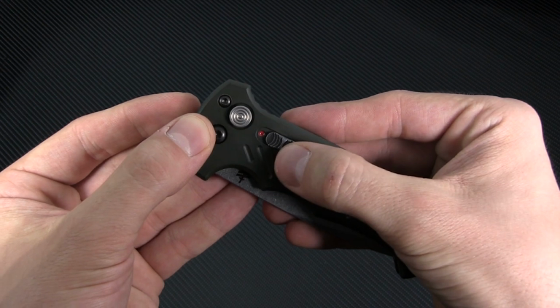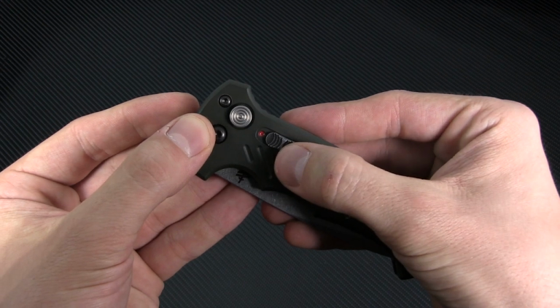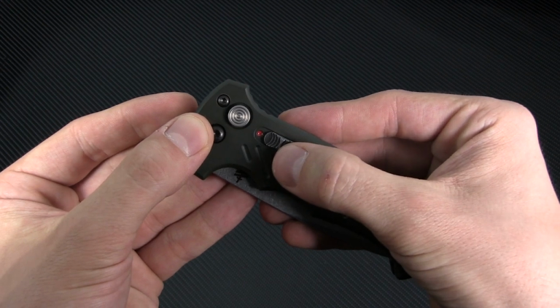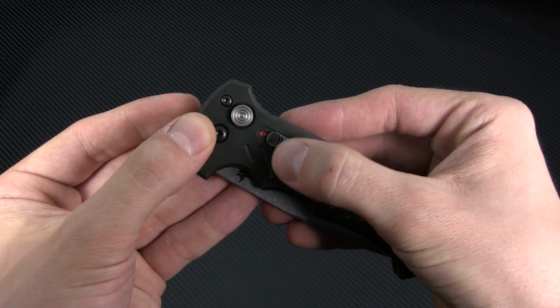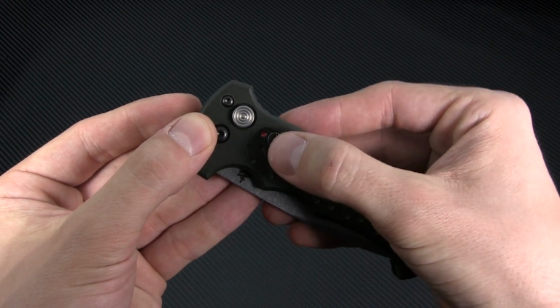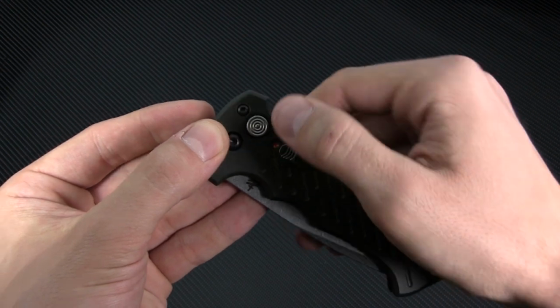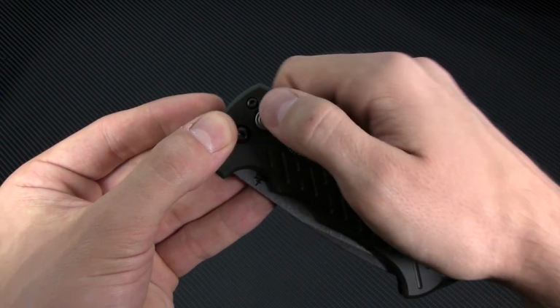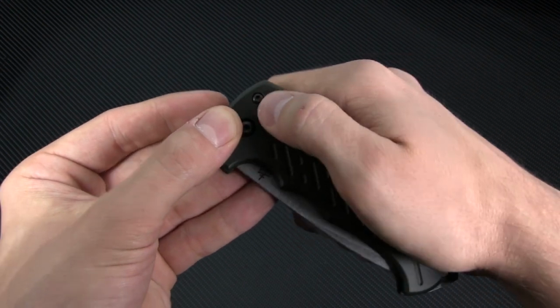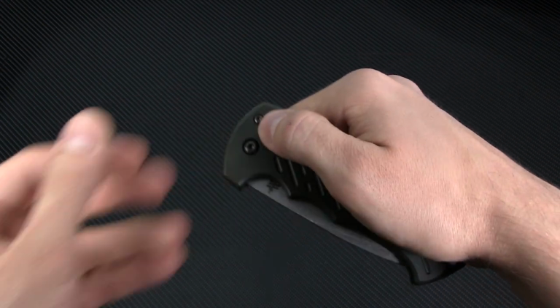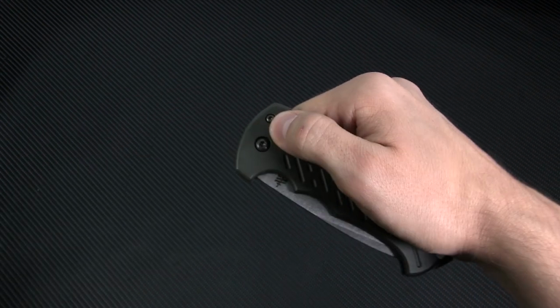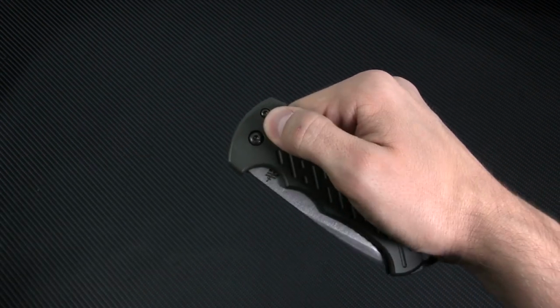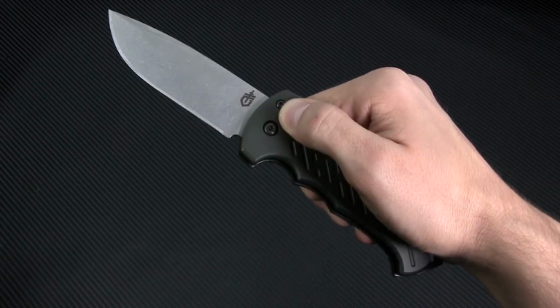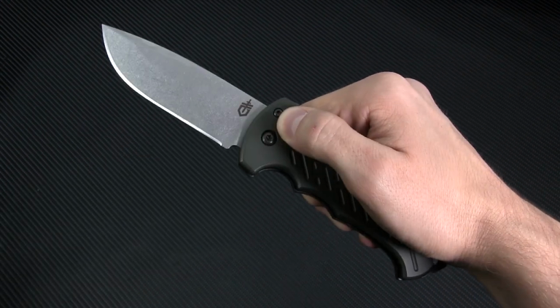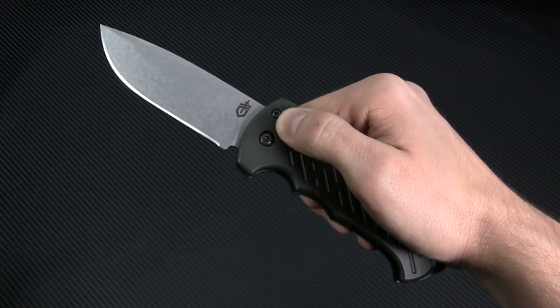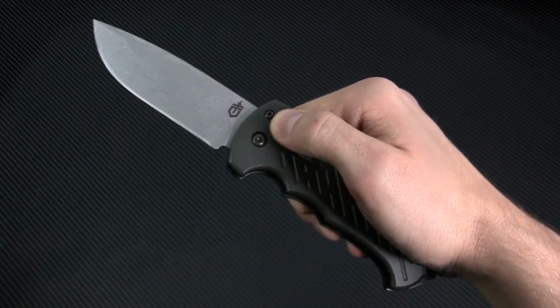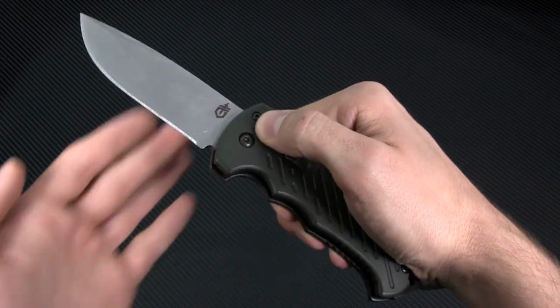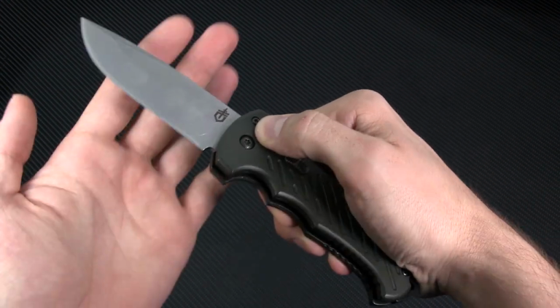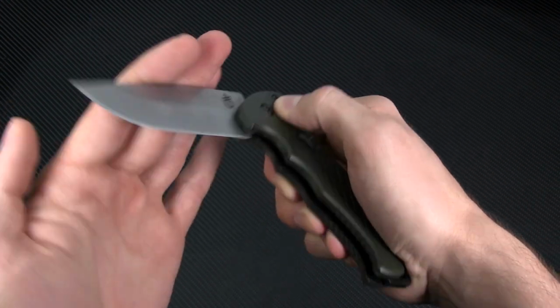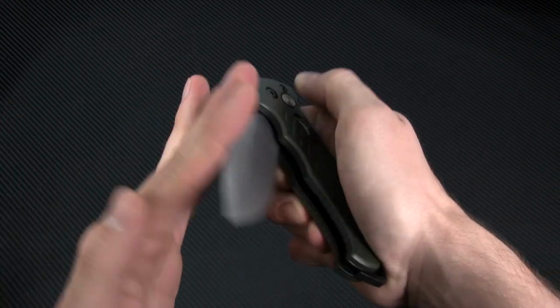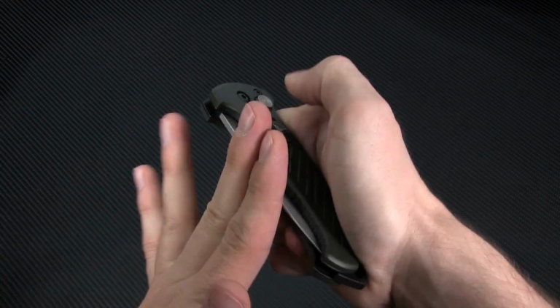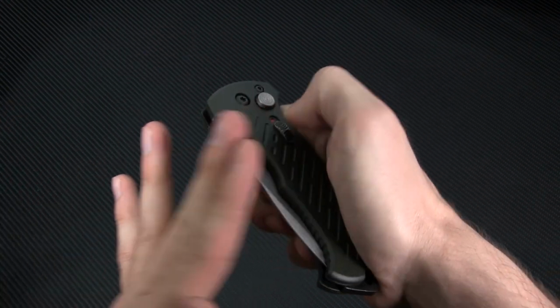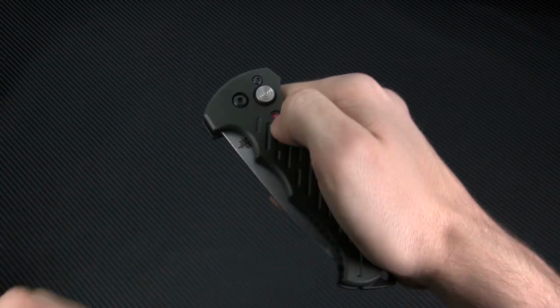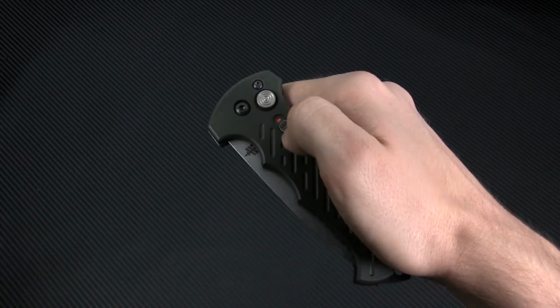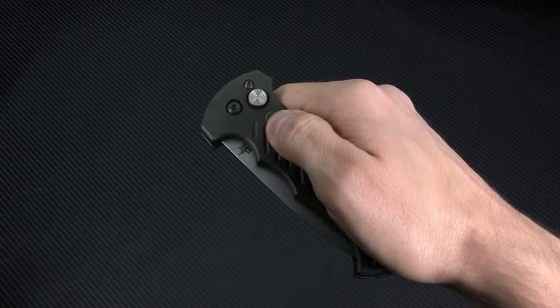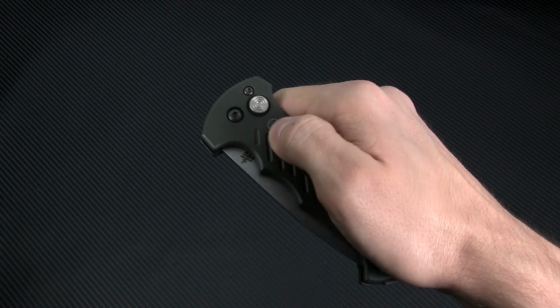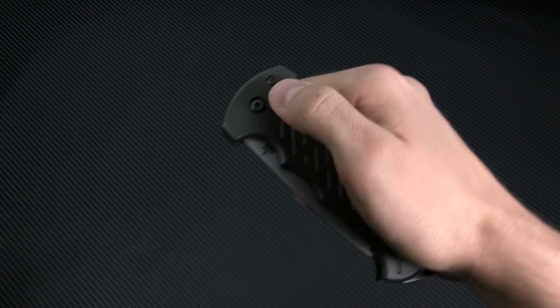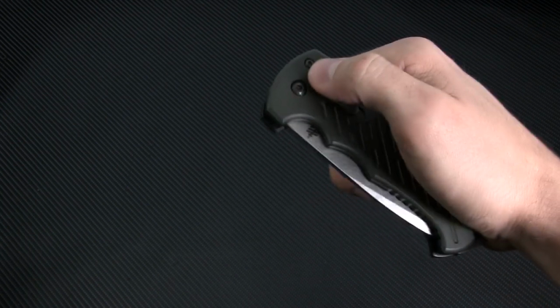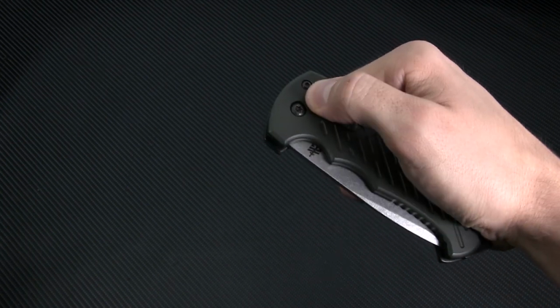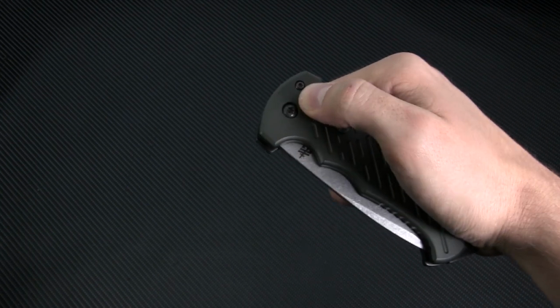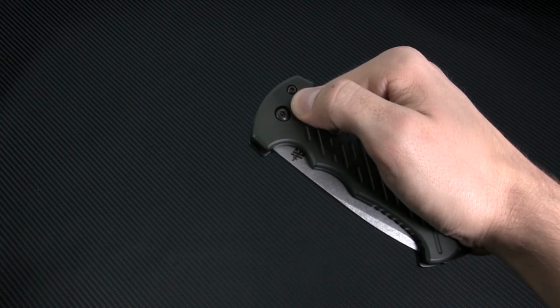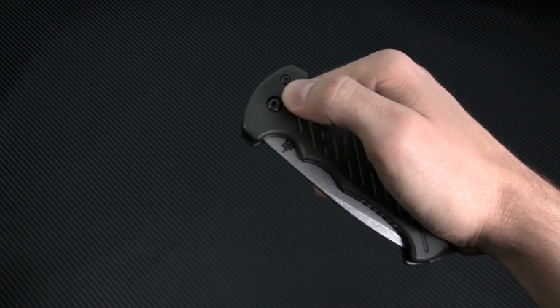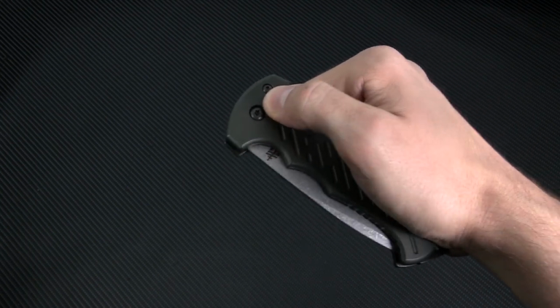The 06 features your basic safety switch. Red means it's ready to fire, and the other way means you're safely locked up.